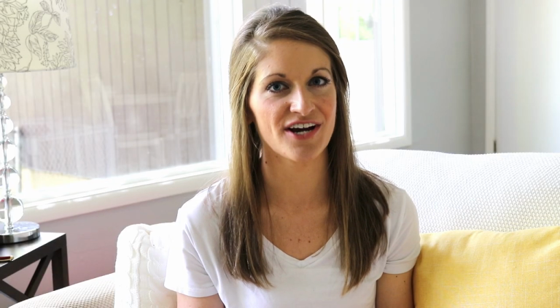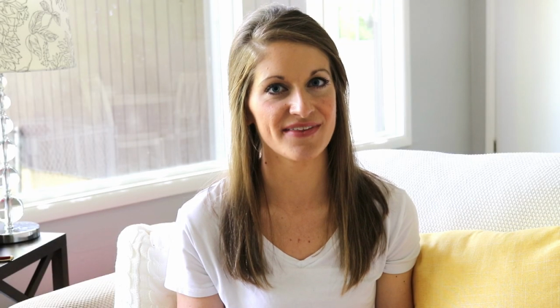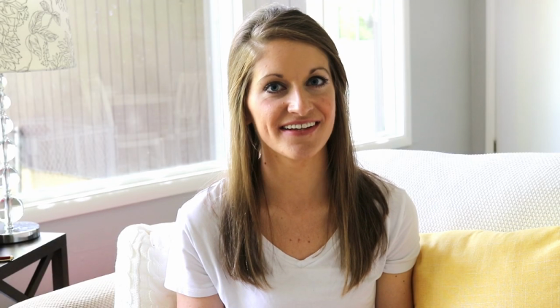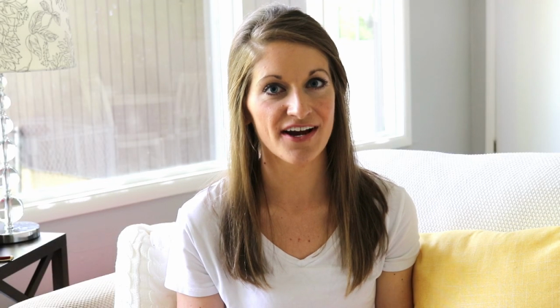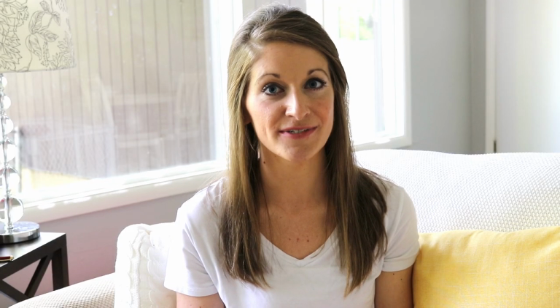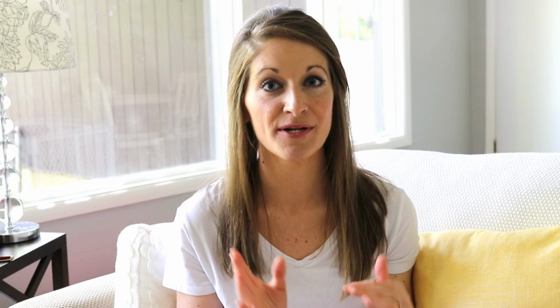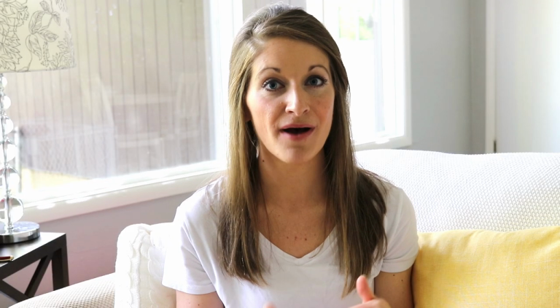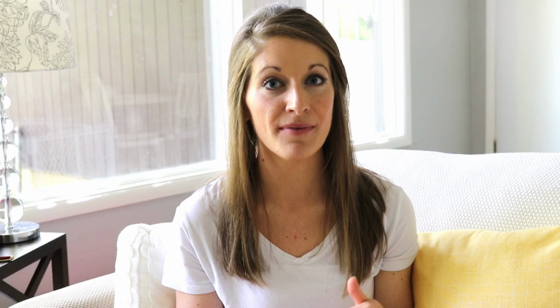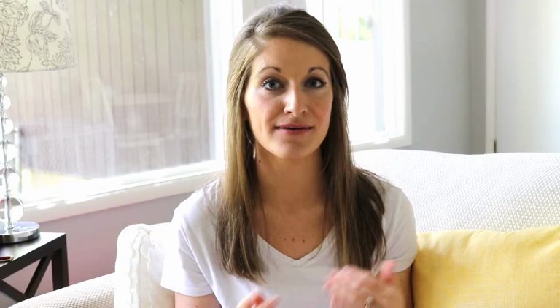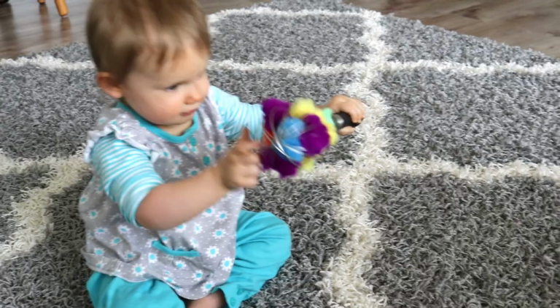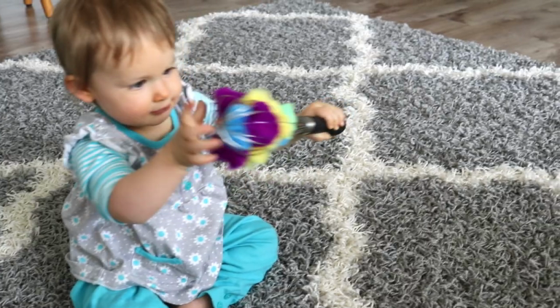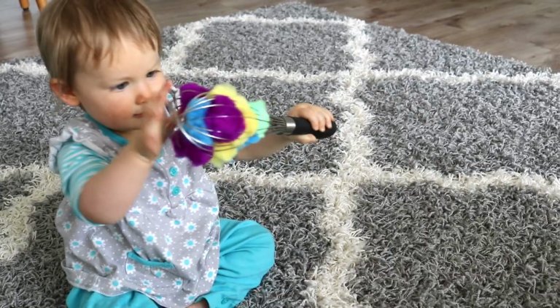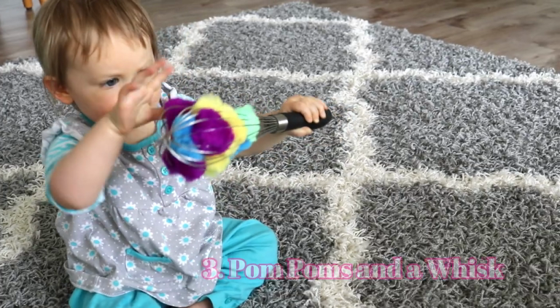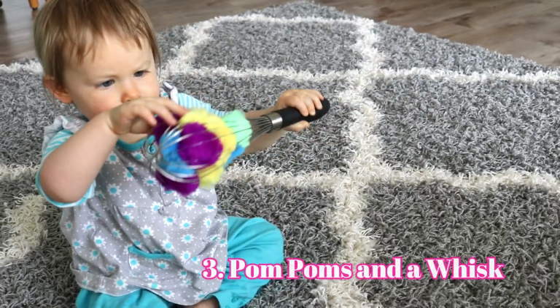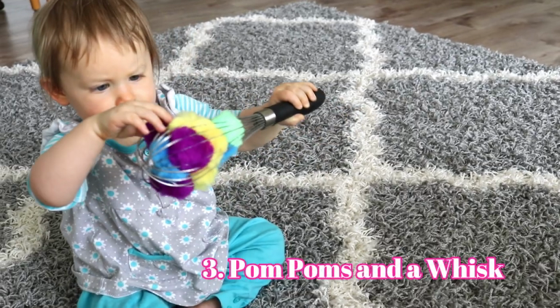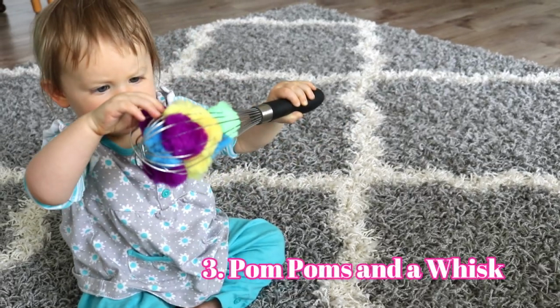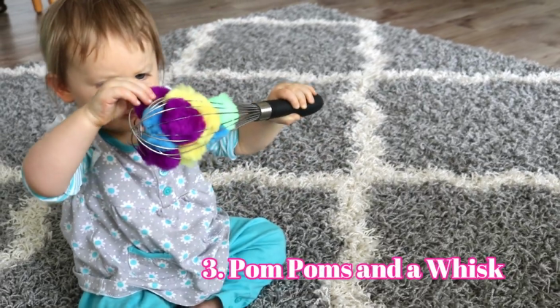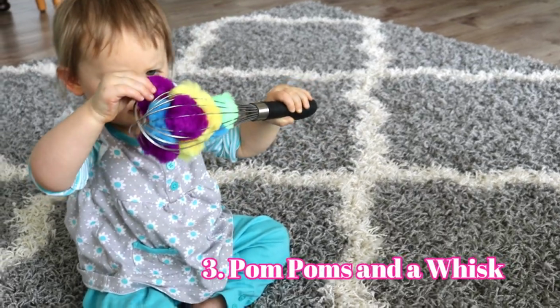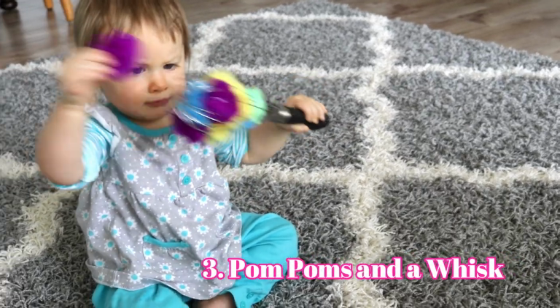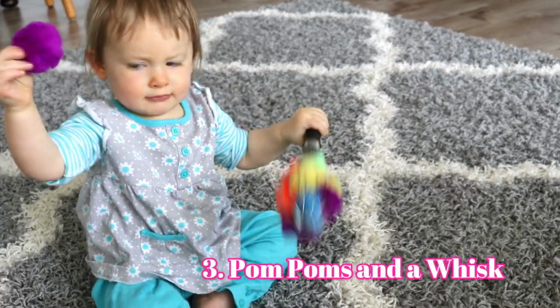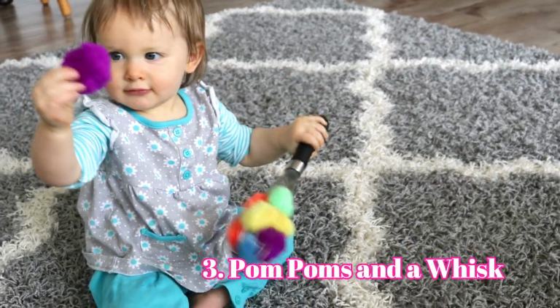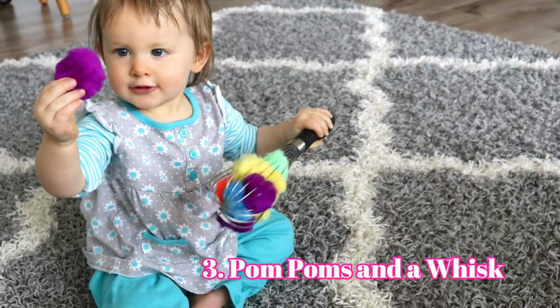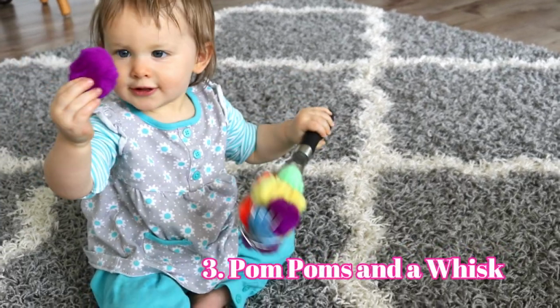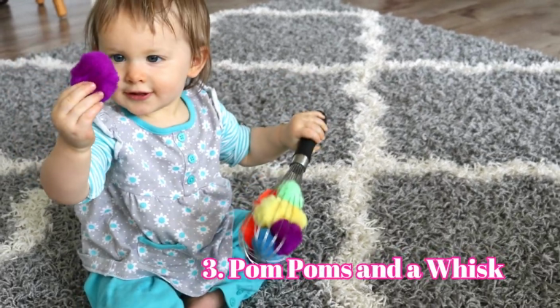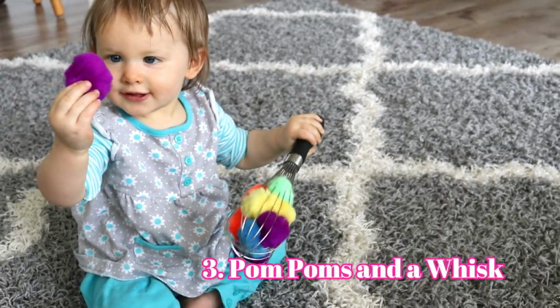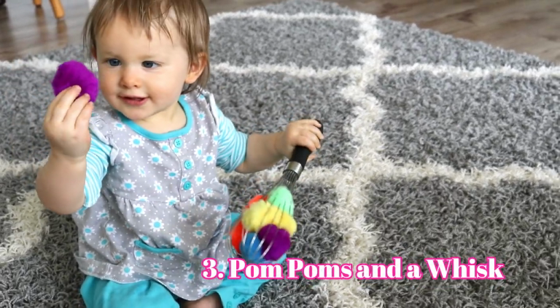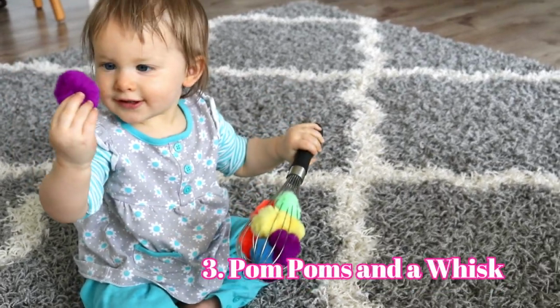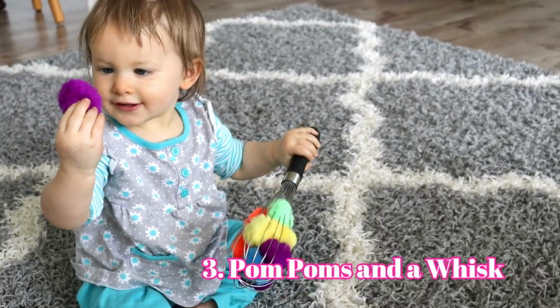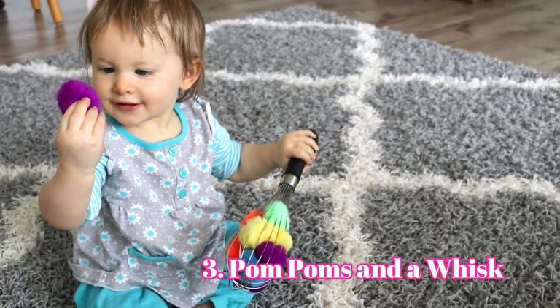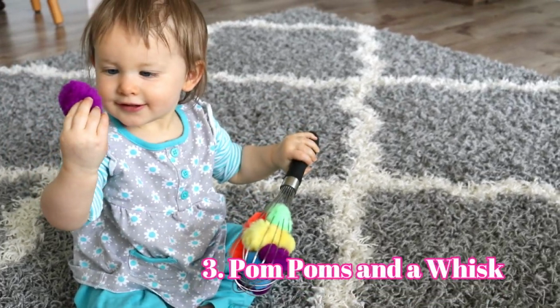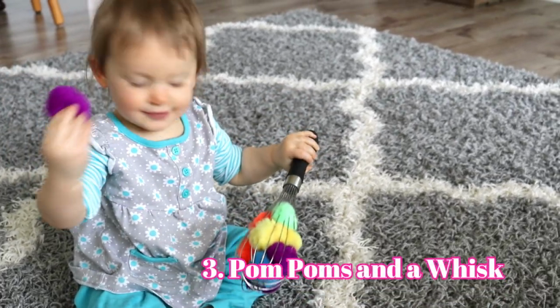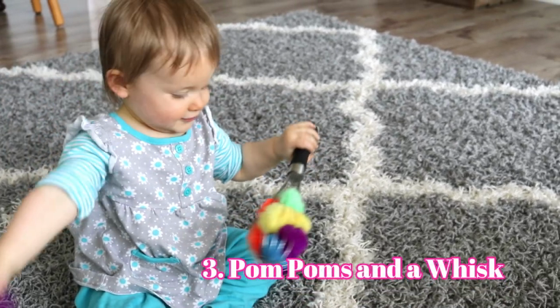The next activity I tried with Eliana was putting pom-poms in a whisk, giving her the whisk, and letting her pull those pom-poms out of it.